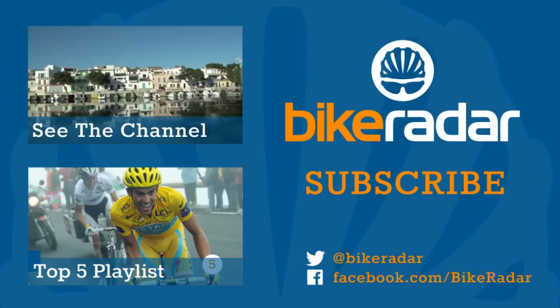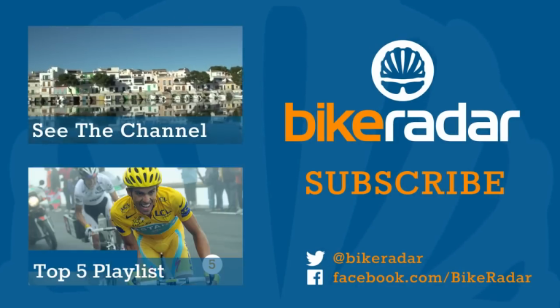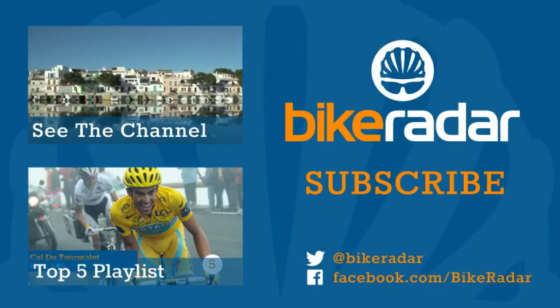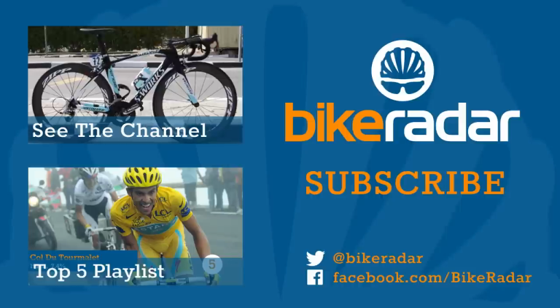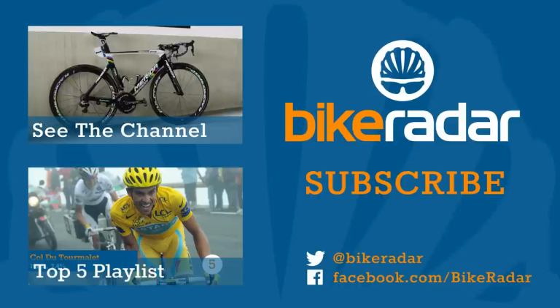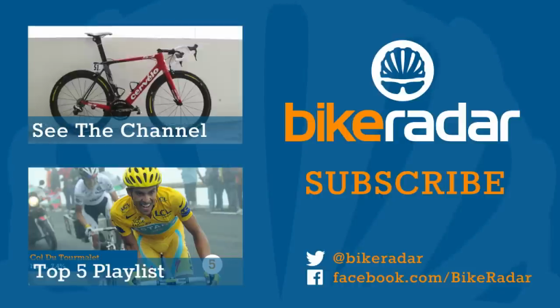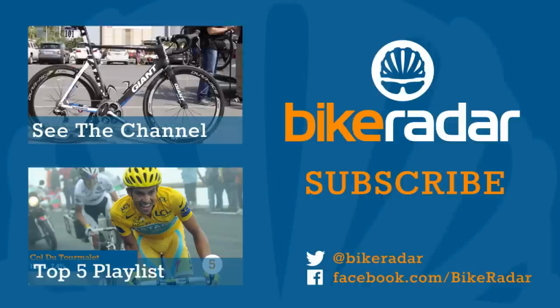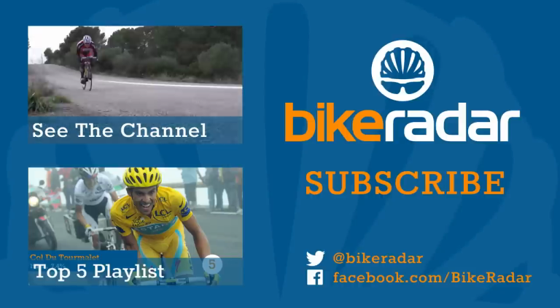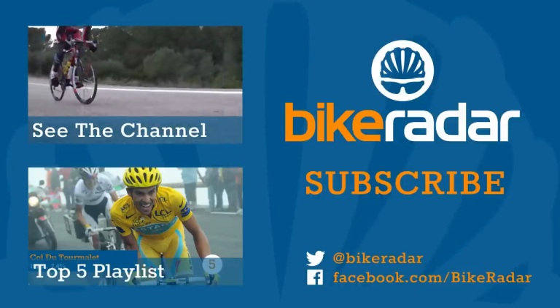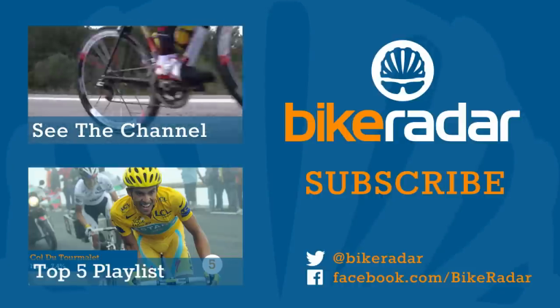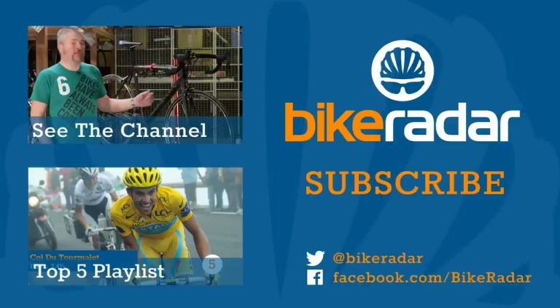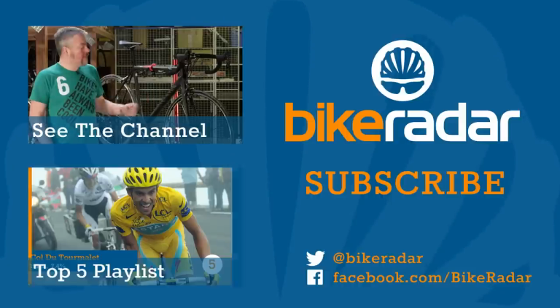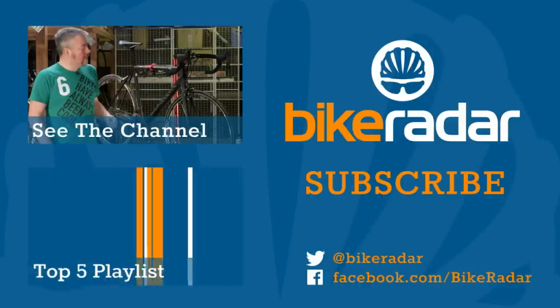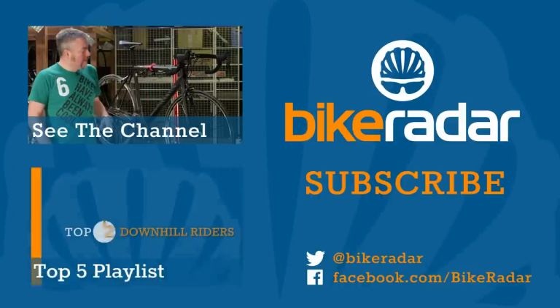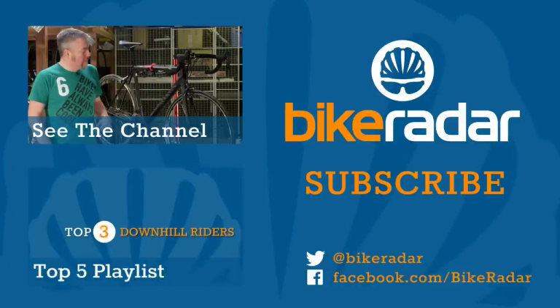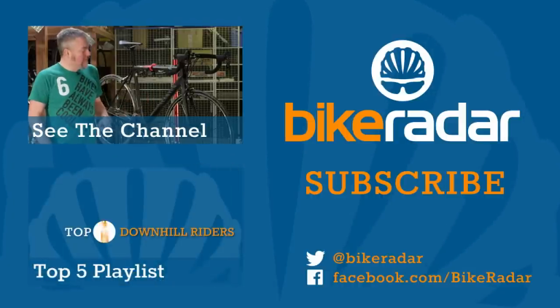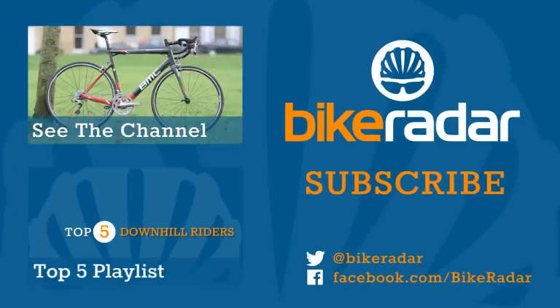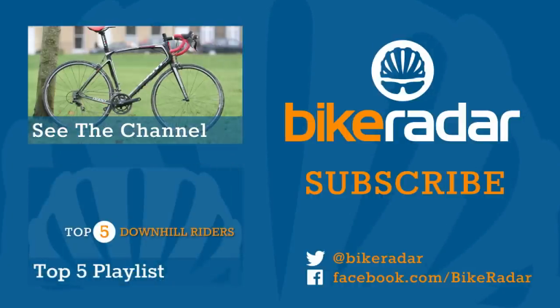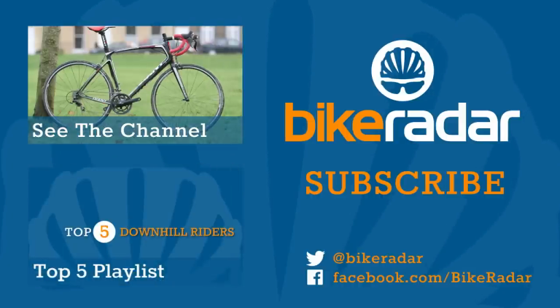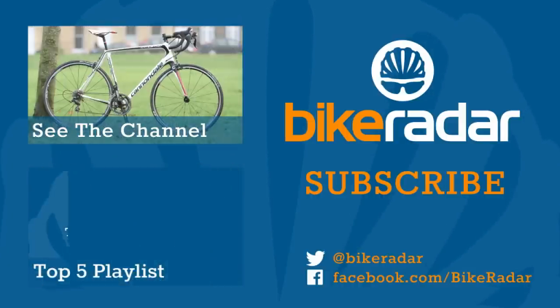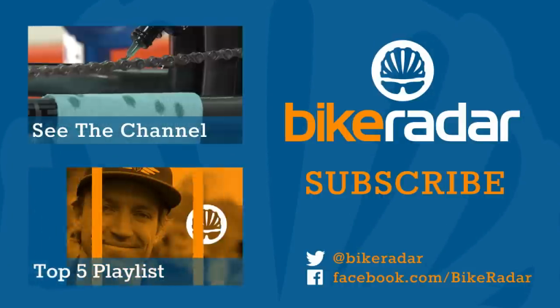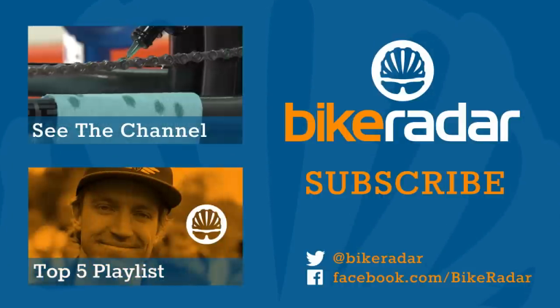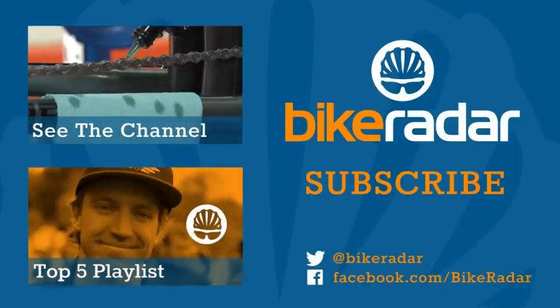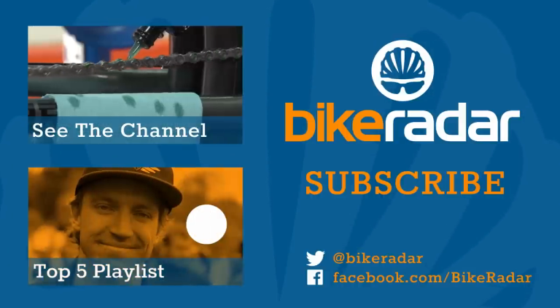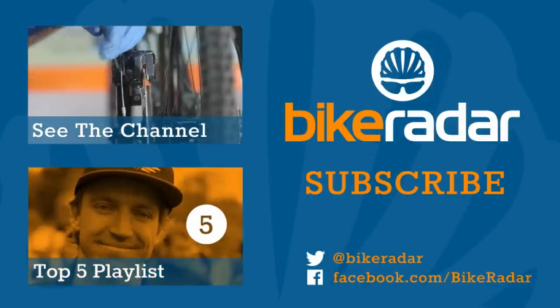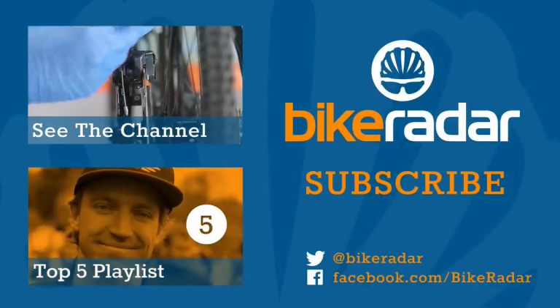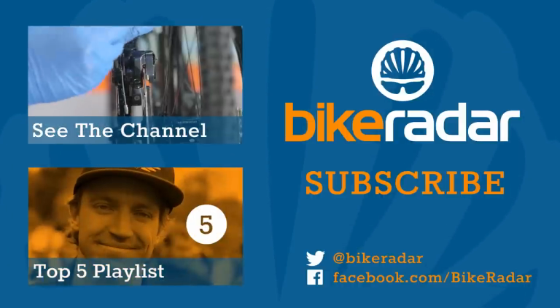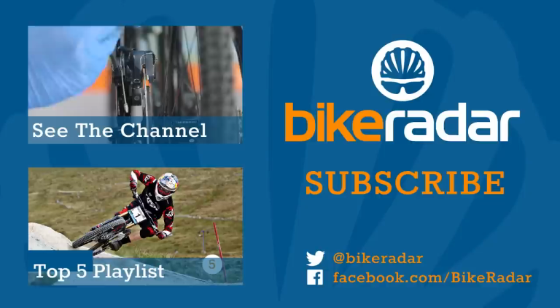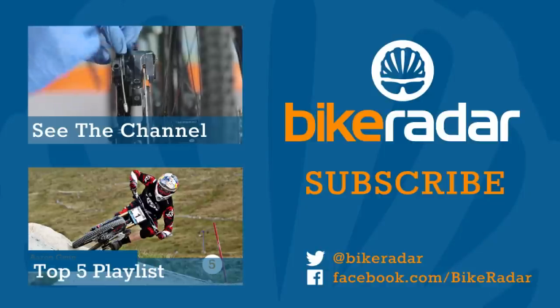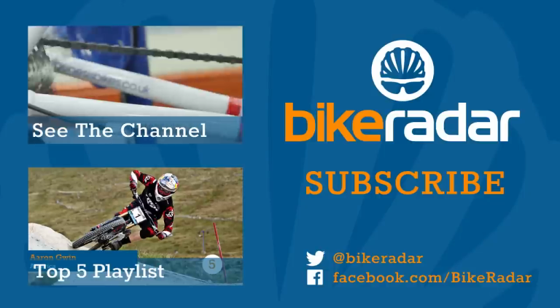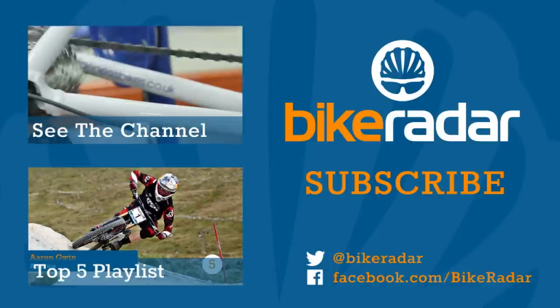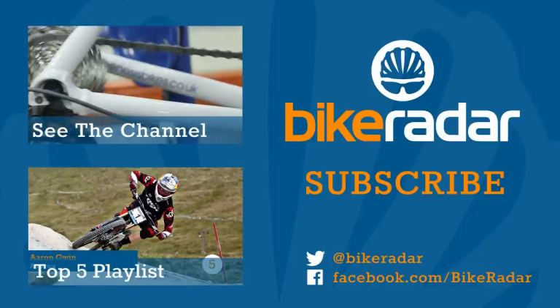You've been watching Bike Radar. We're adding new videos all the time, so don't forget to click subscribe and let us know what you'd like to see more of in the comments below.